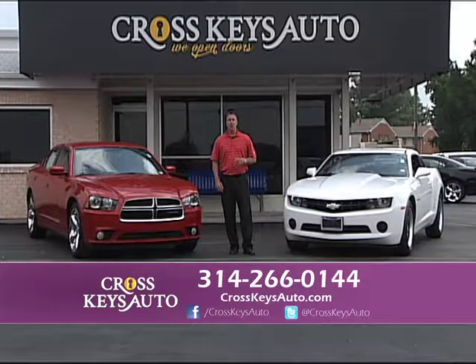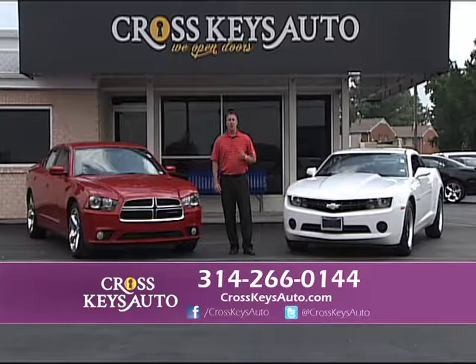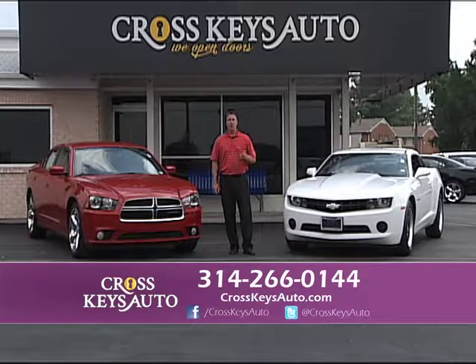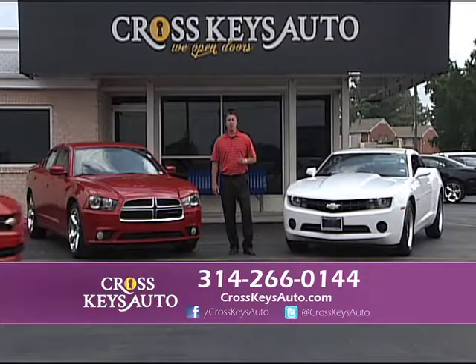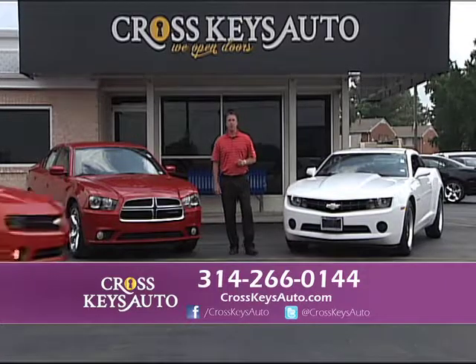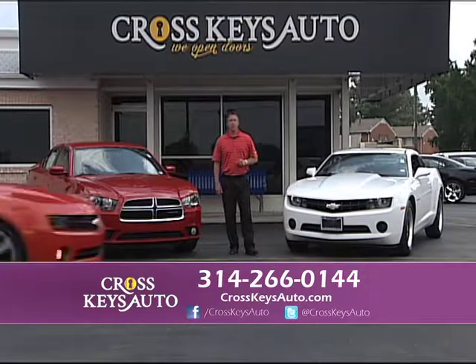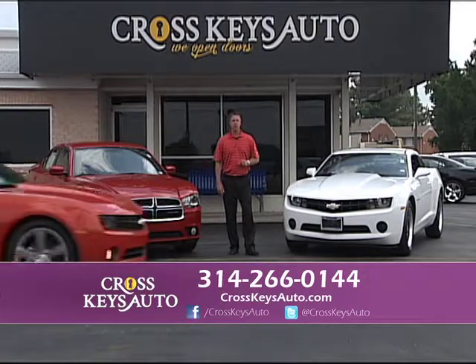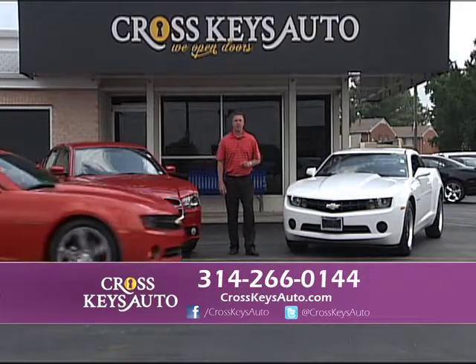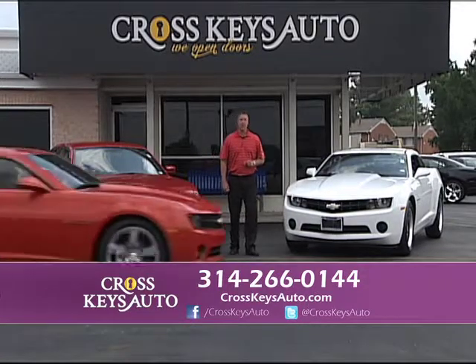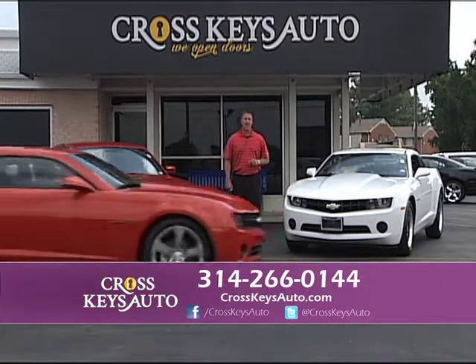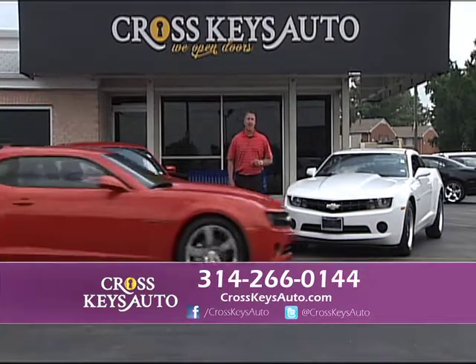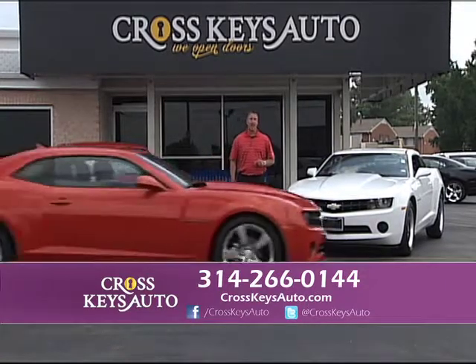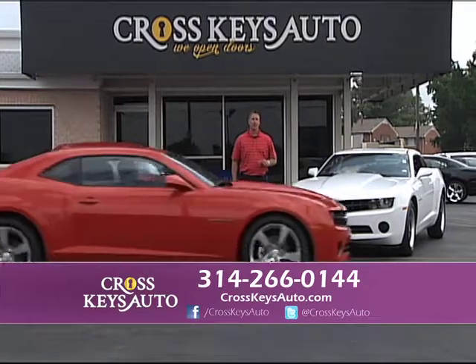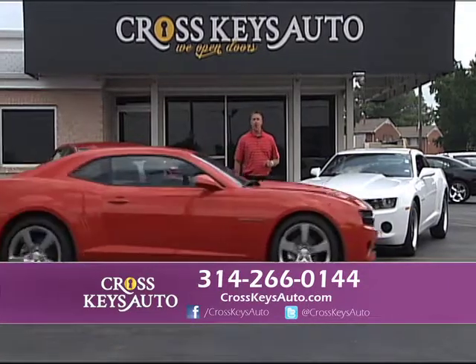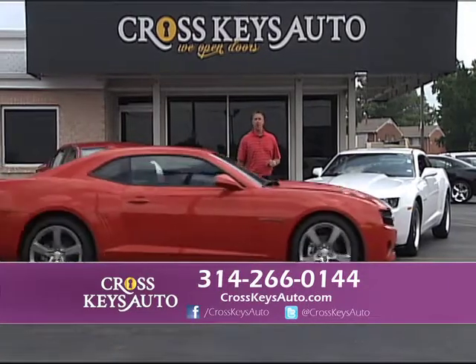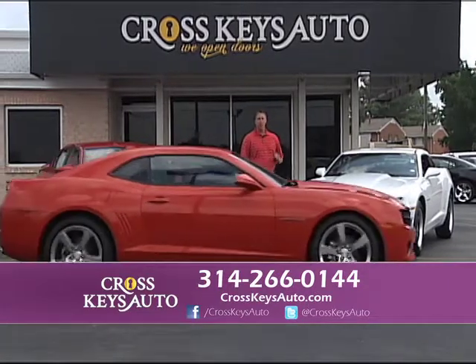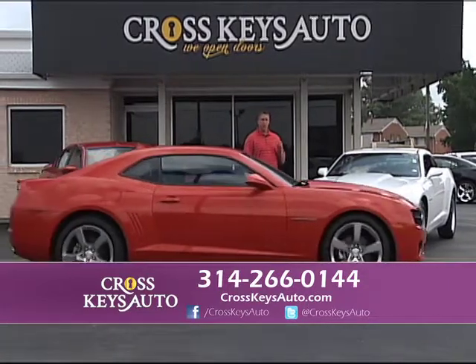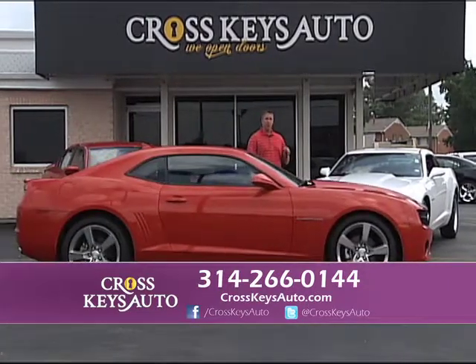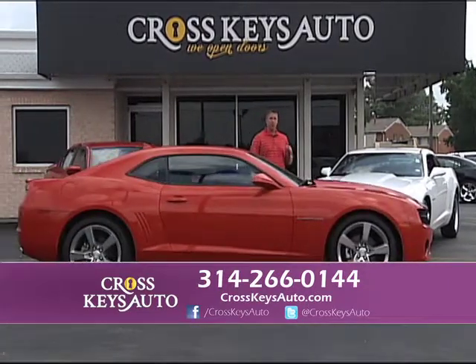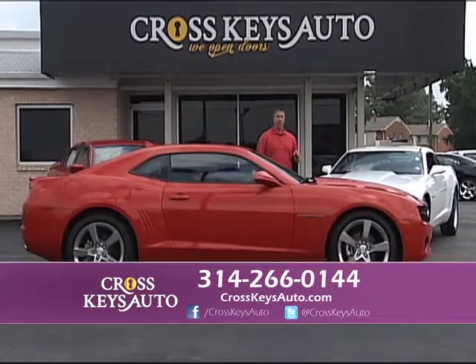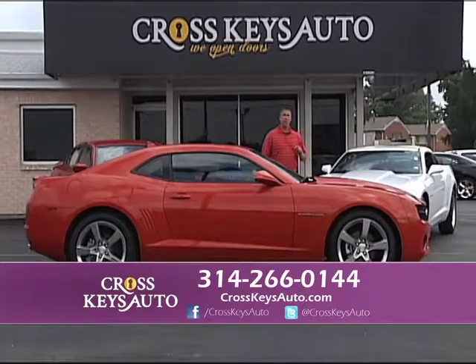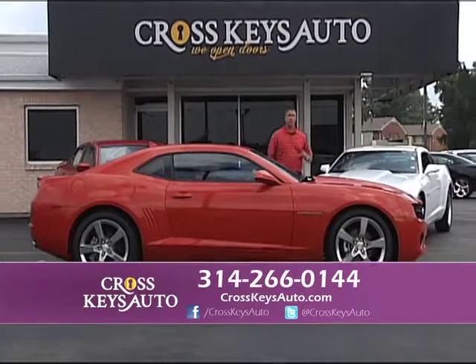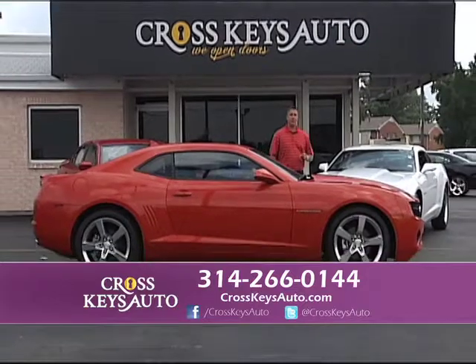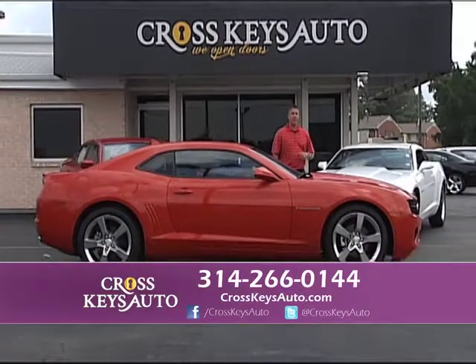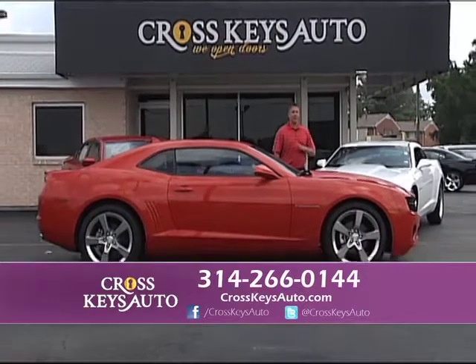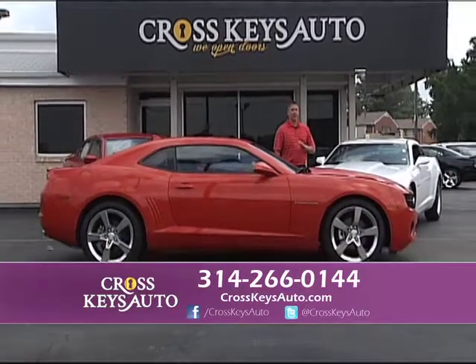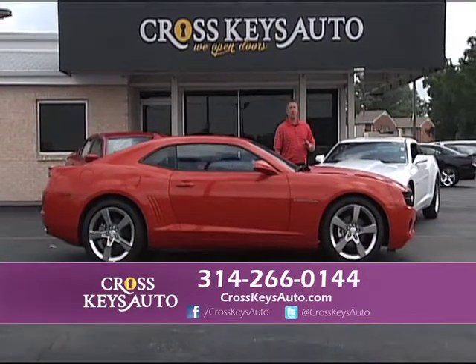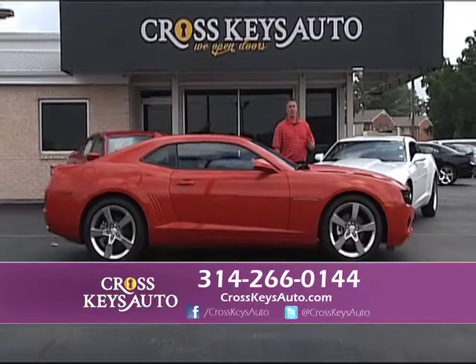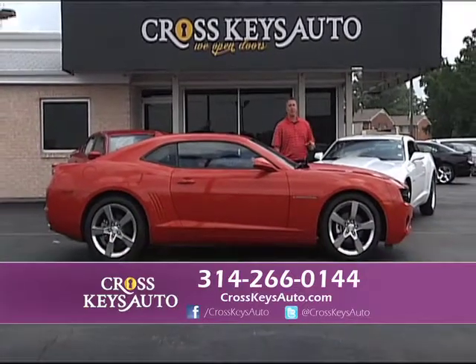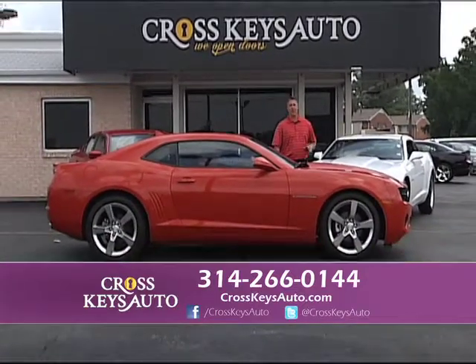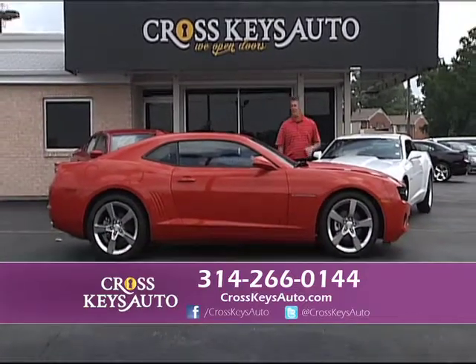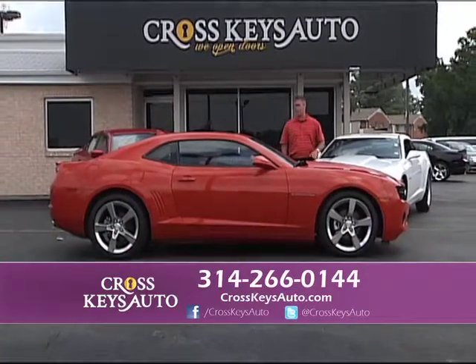We have budget vehicles from $6,000 all the way up to 2014s and a little bit of everything in the middle.